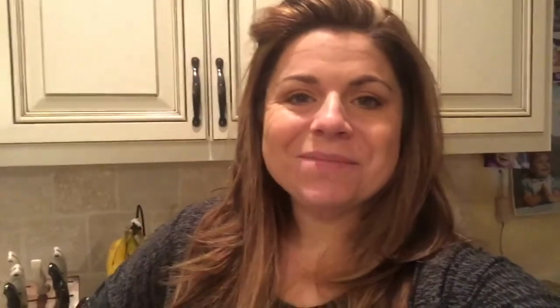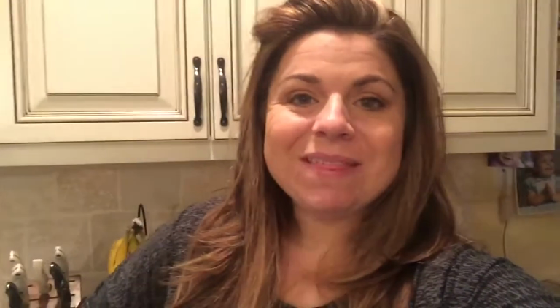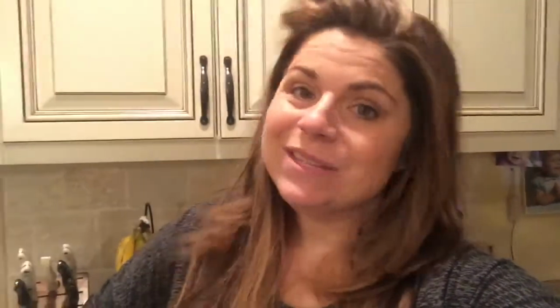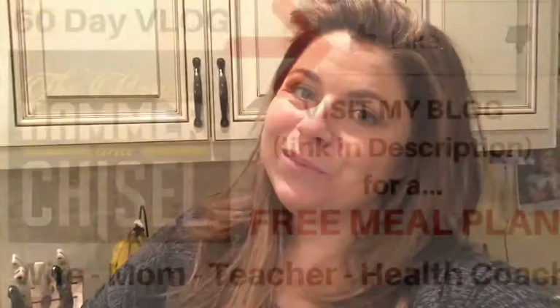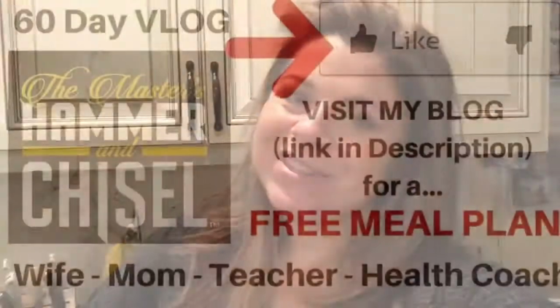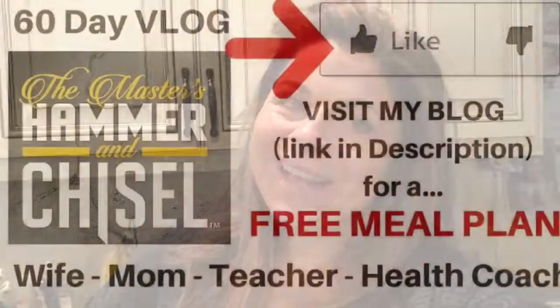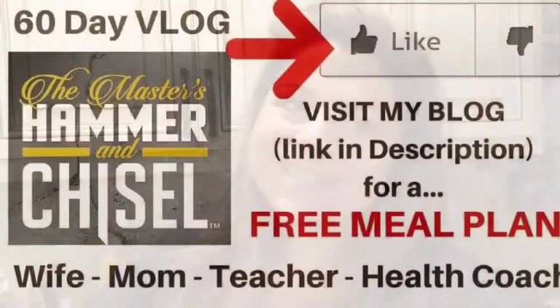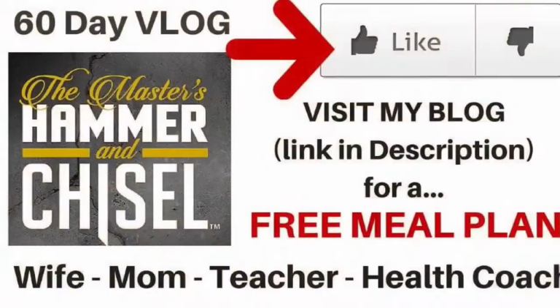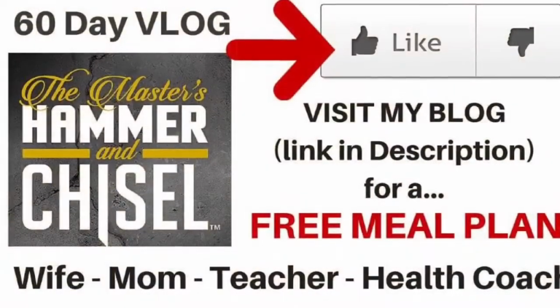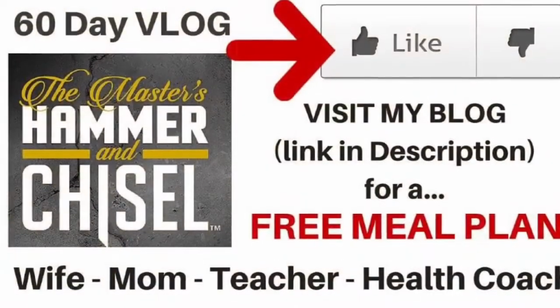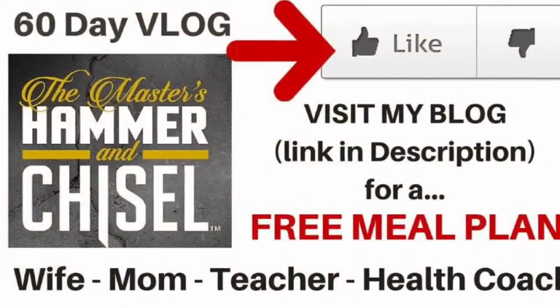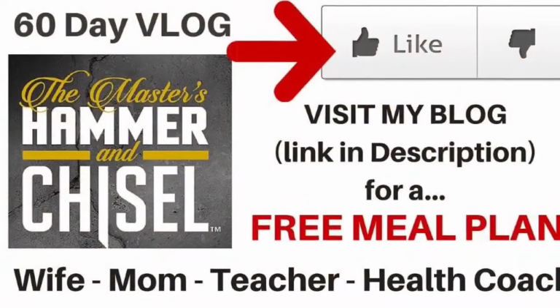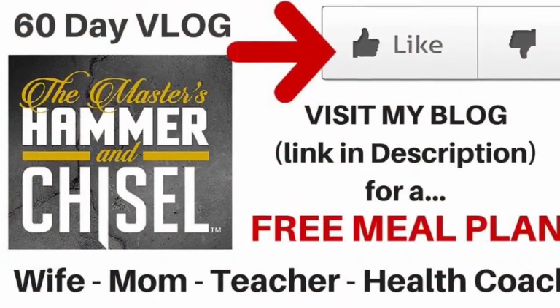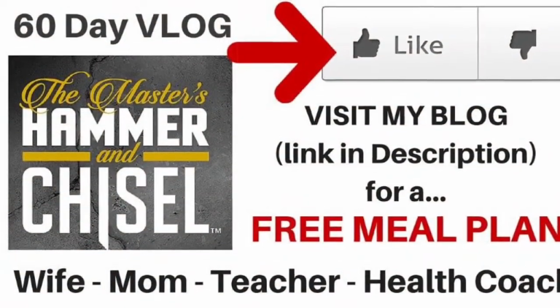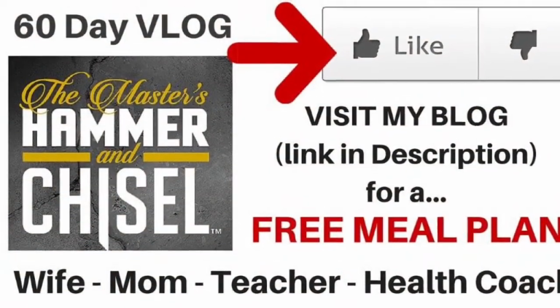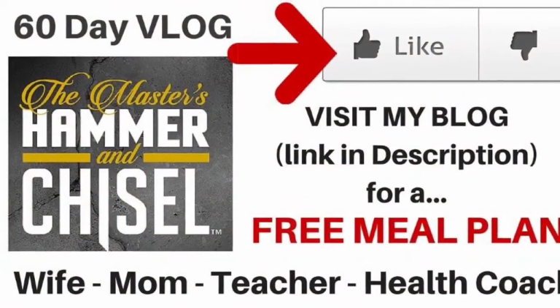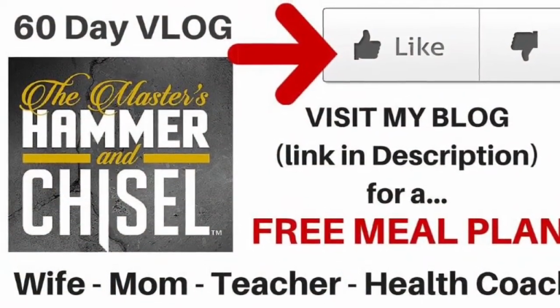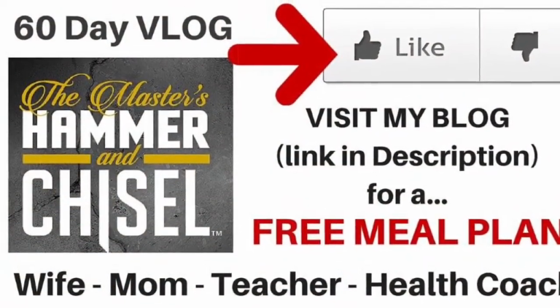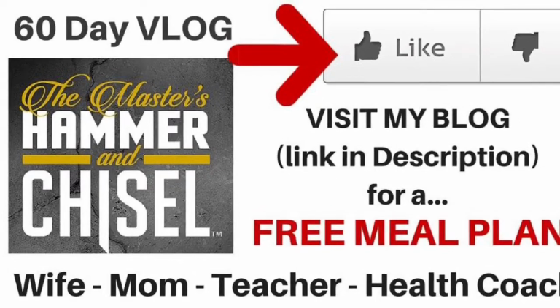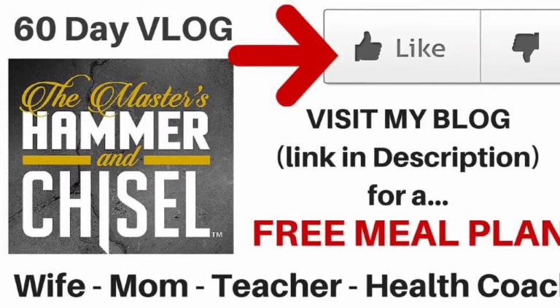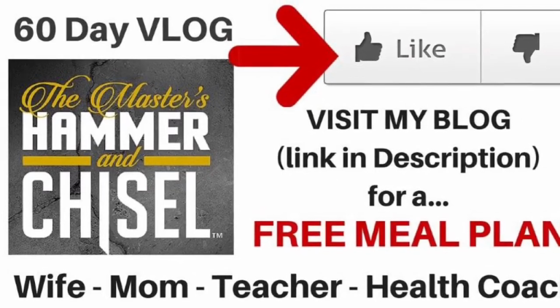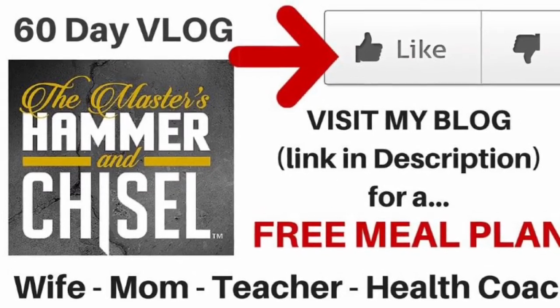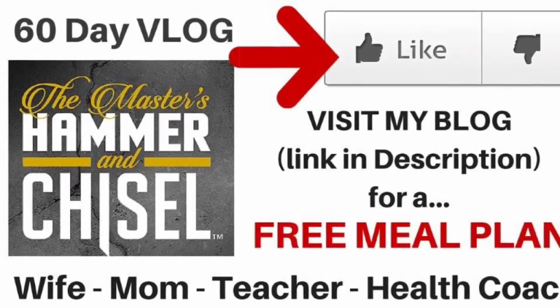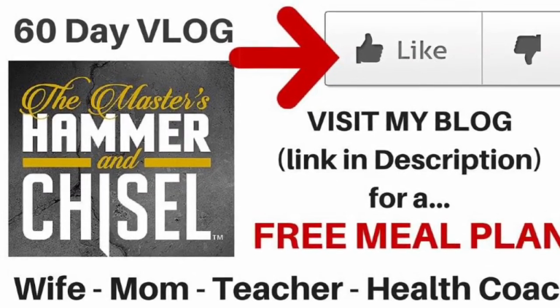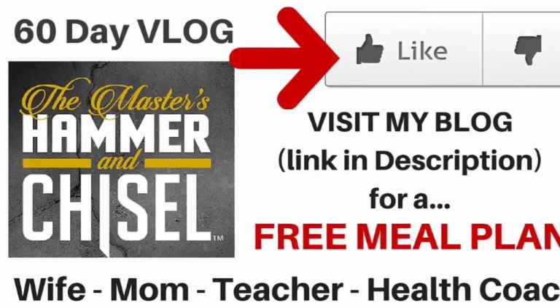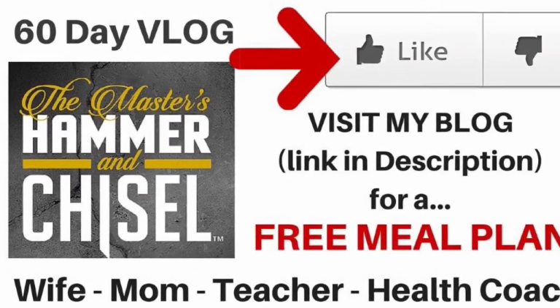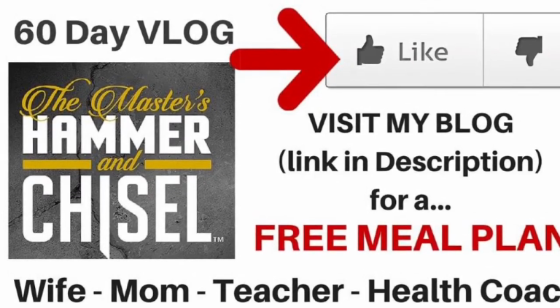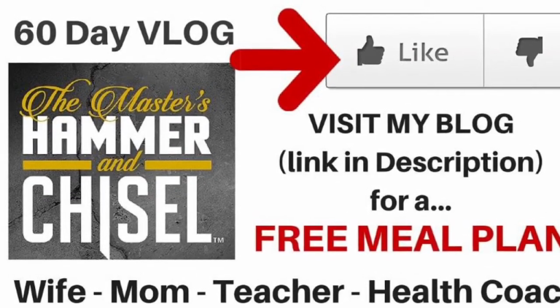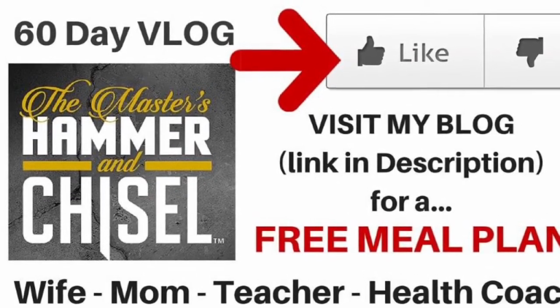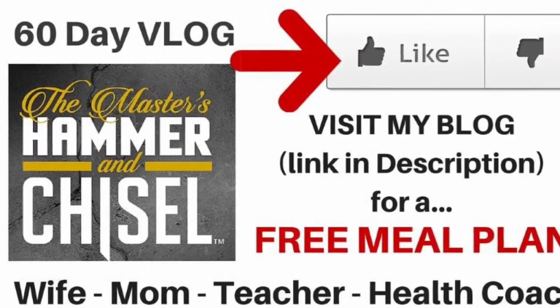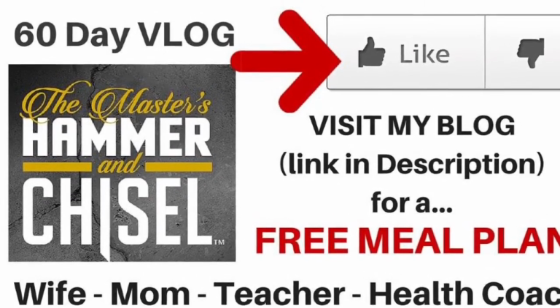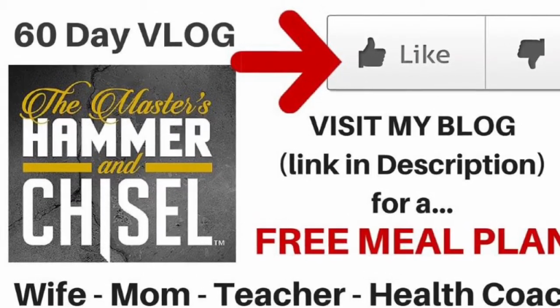Thanks for watching guys. Don't forget to like my video and subscribe to my channel.